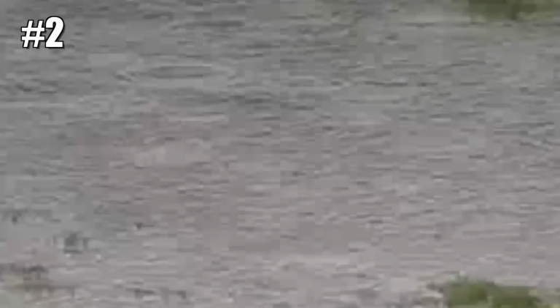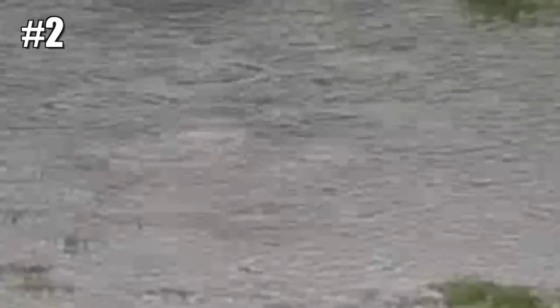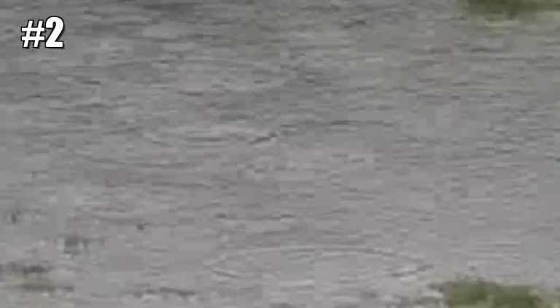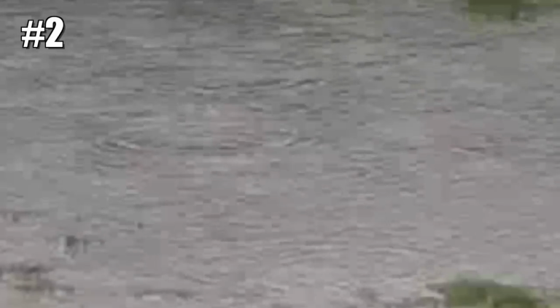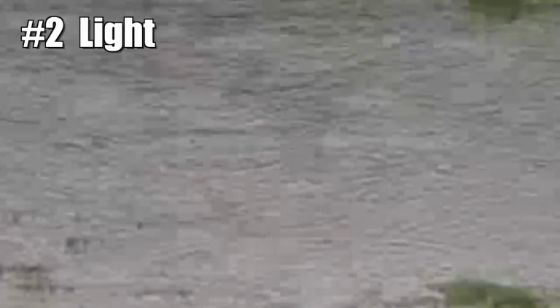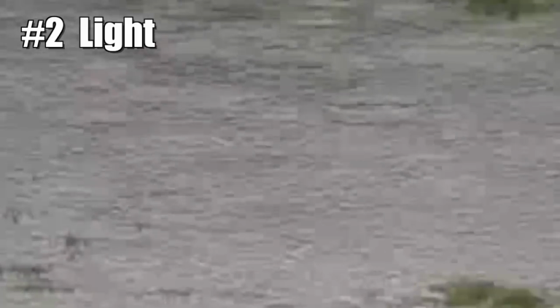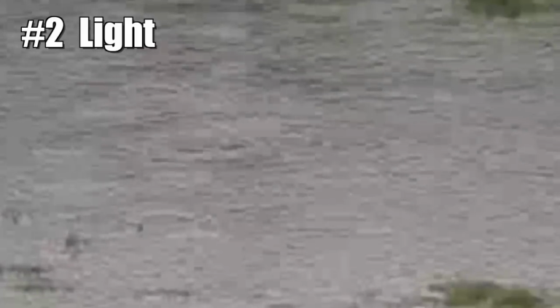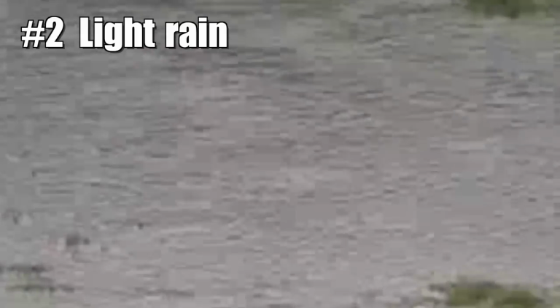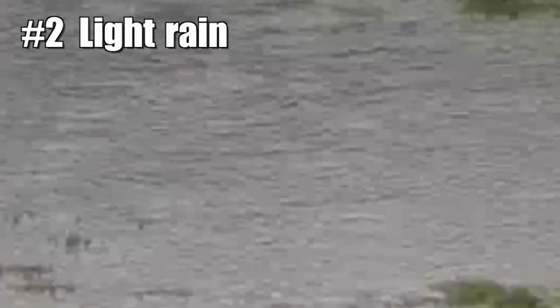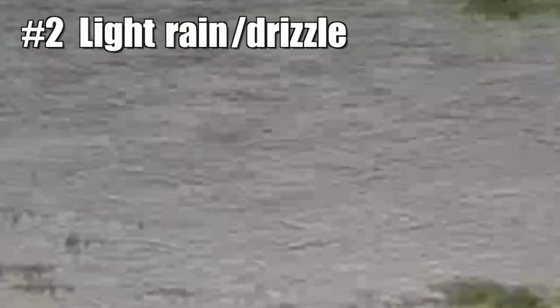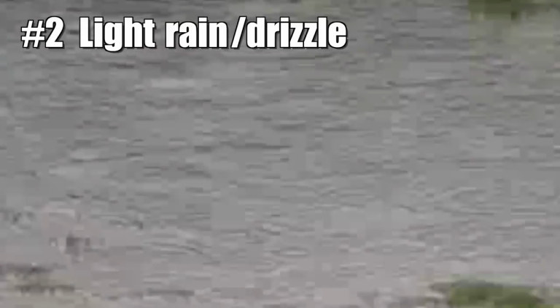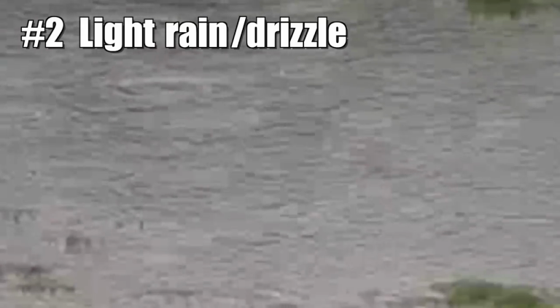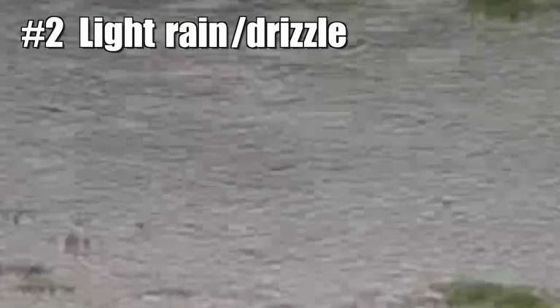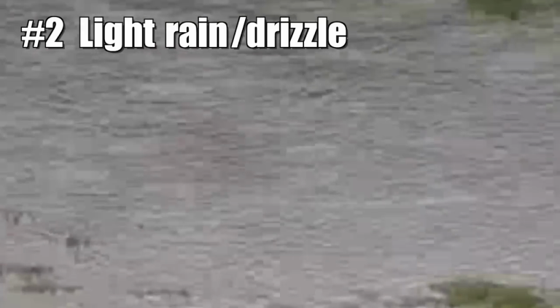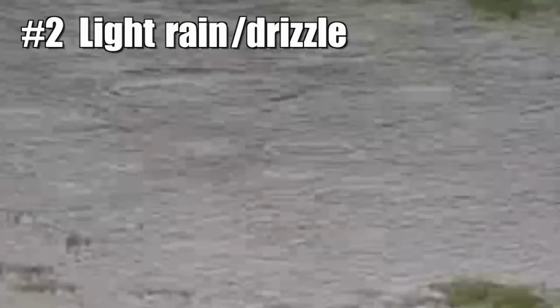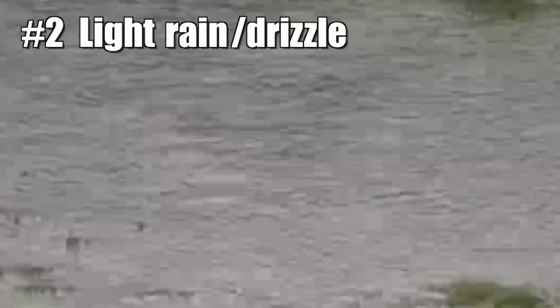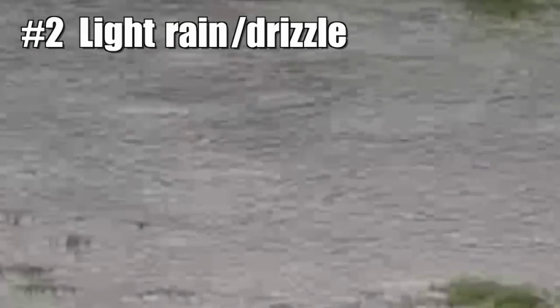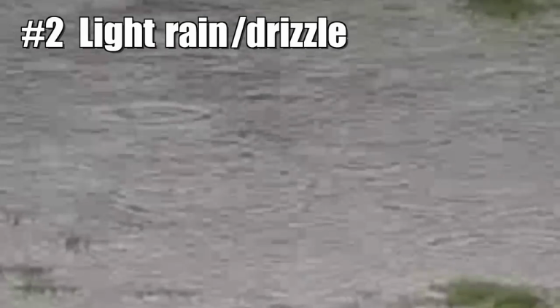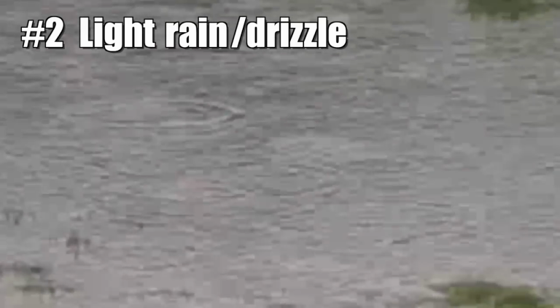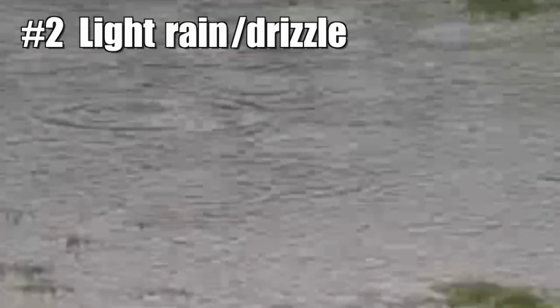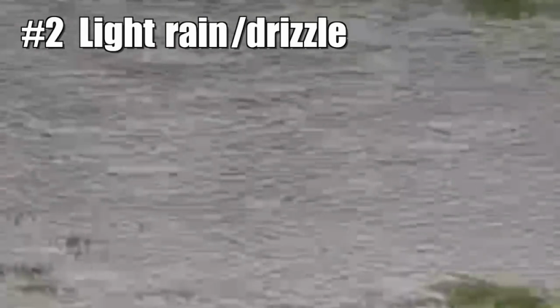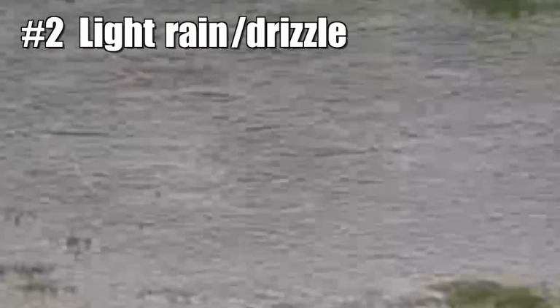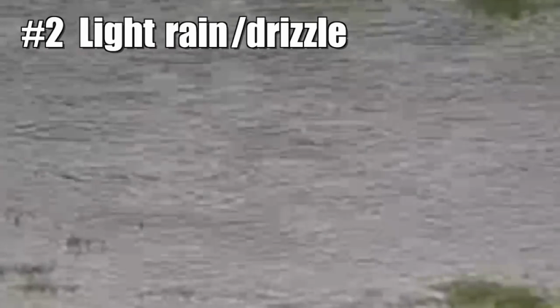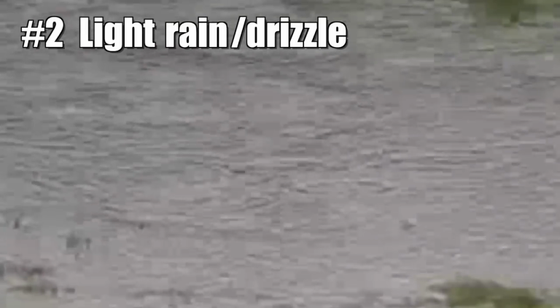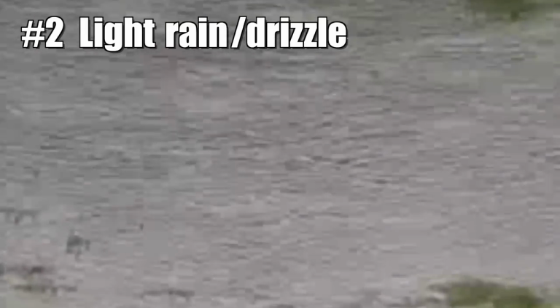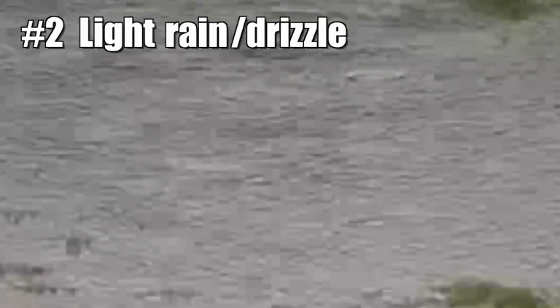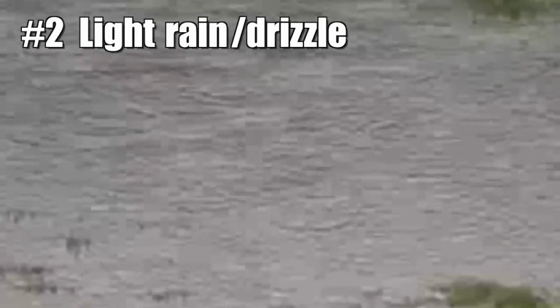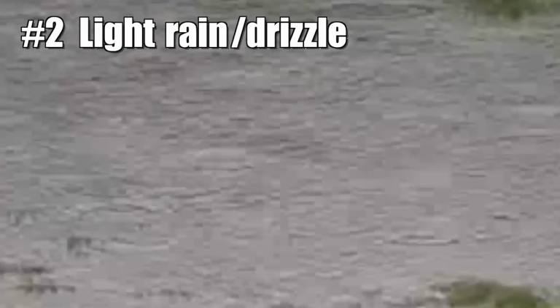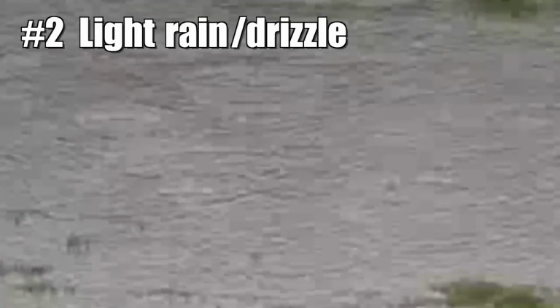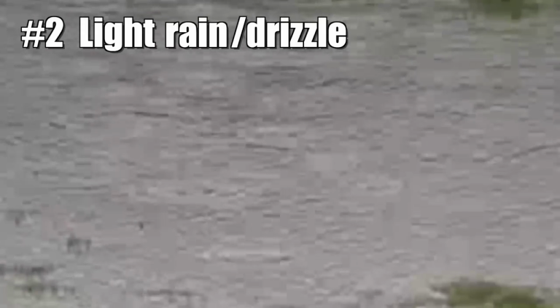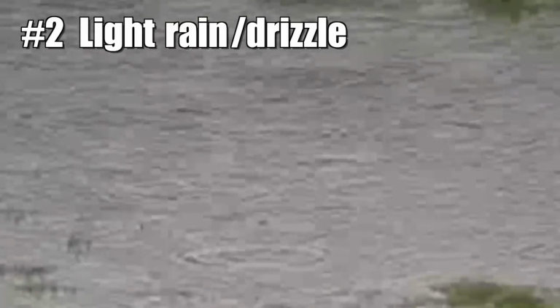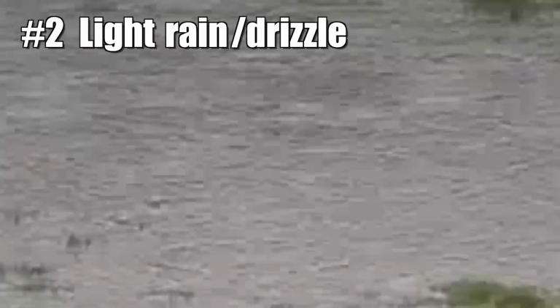2. Light rain or drizzle. The raindrops are so small they're usually missed by the radar beam.